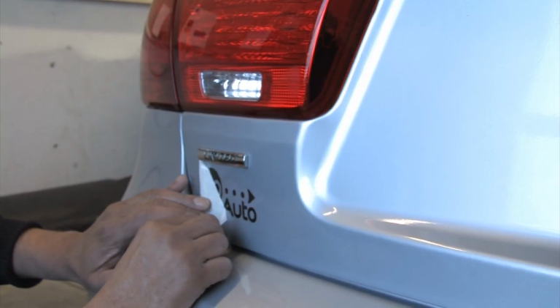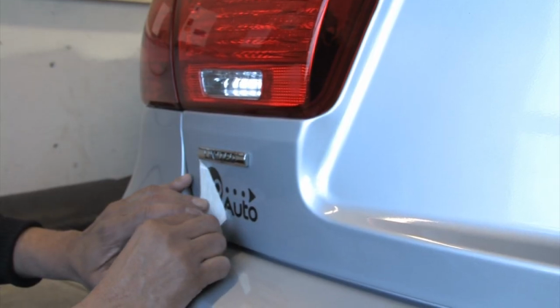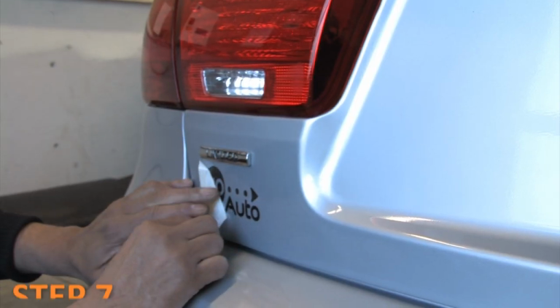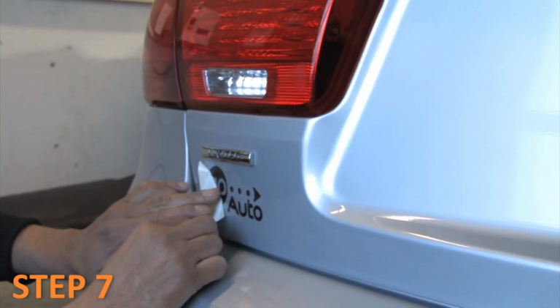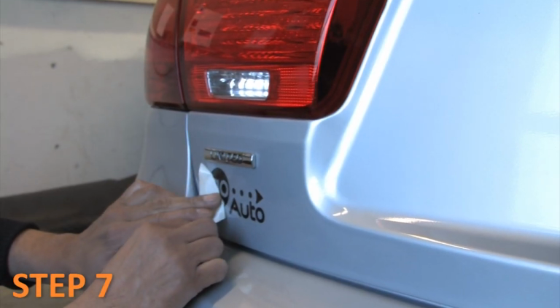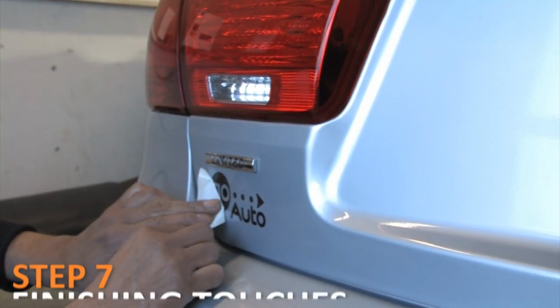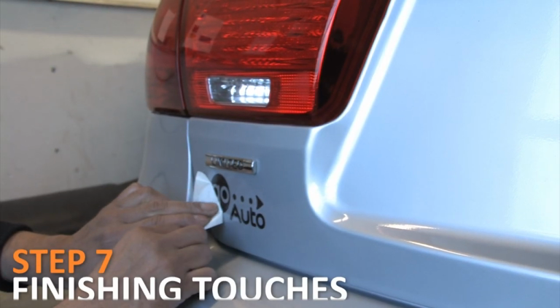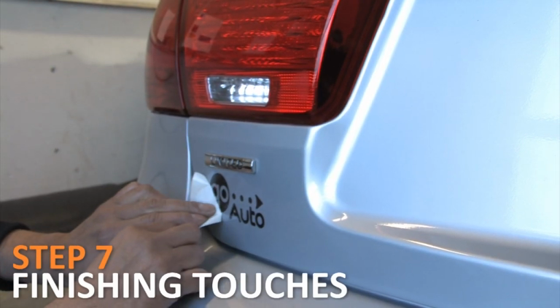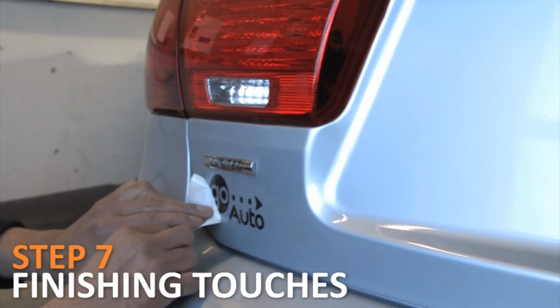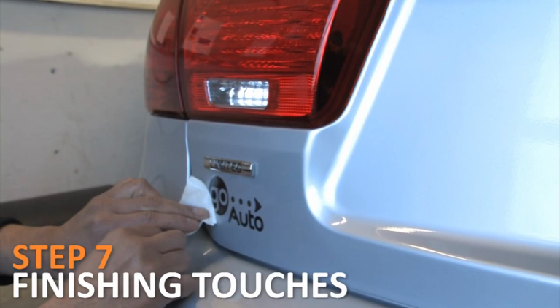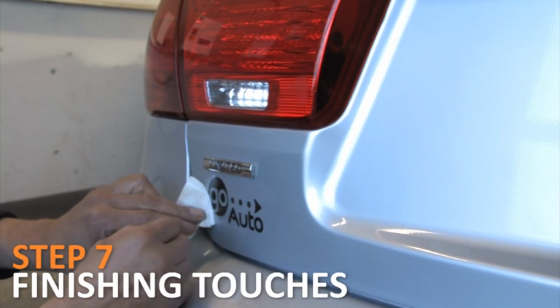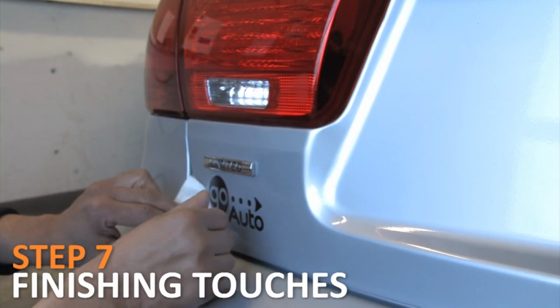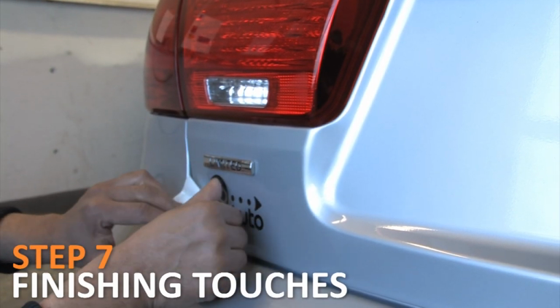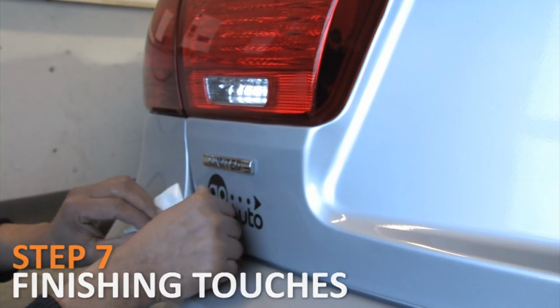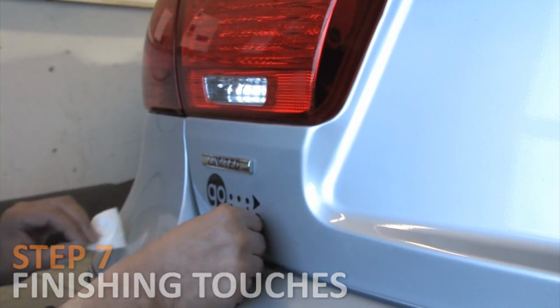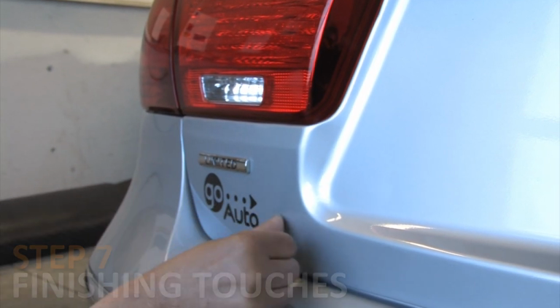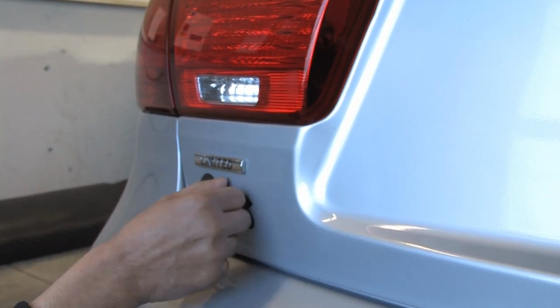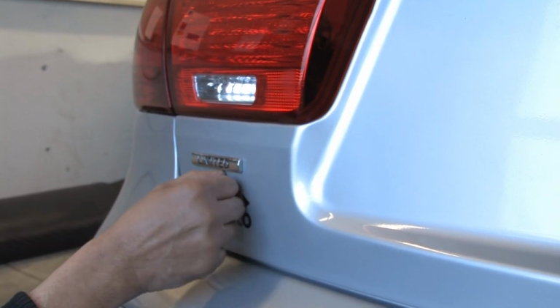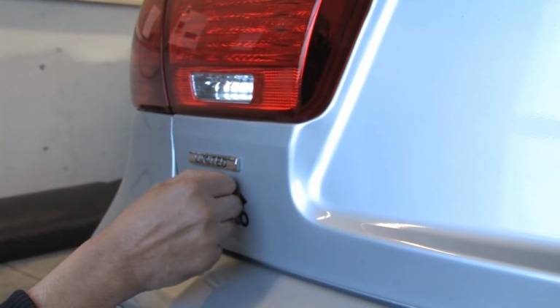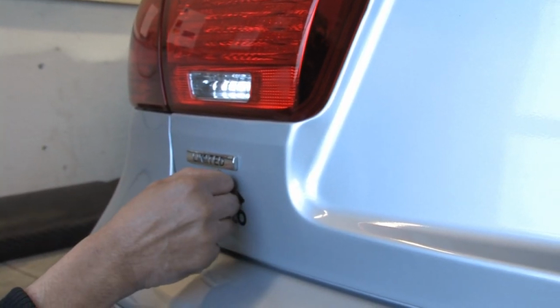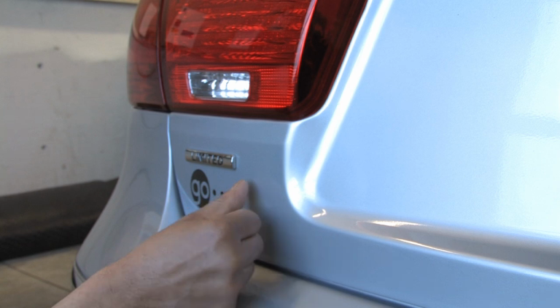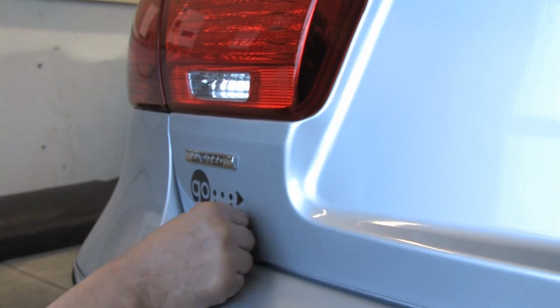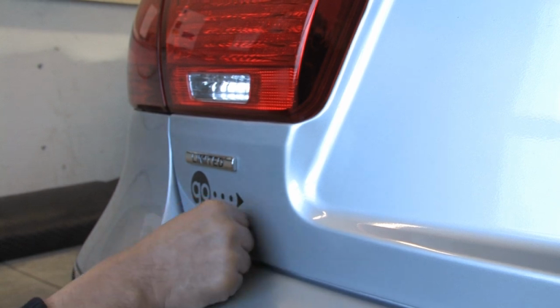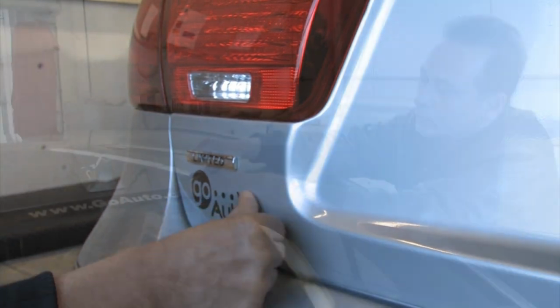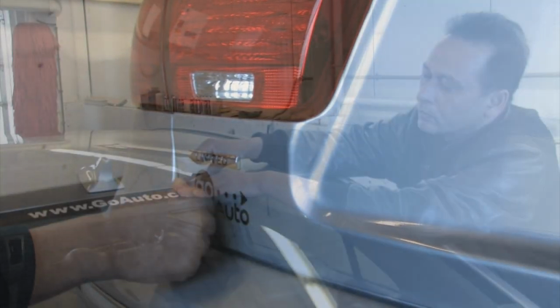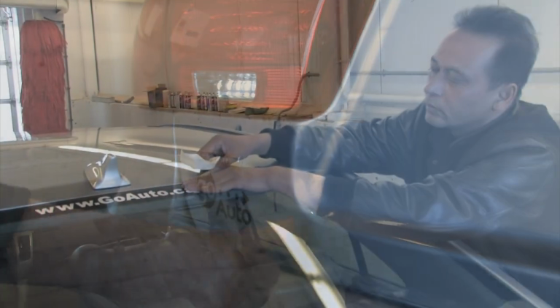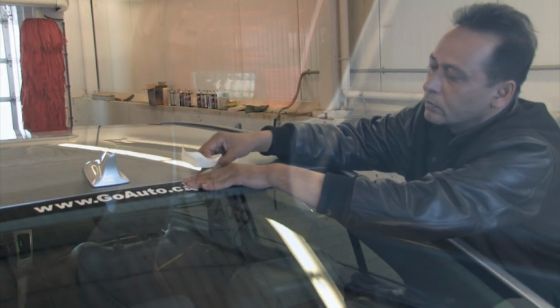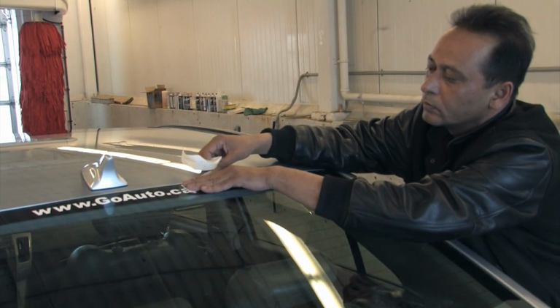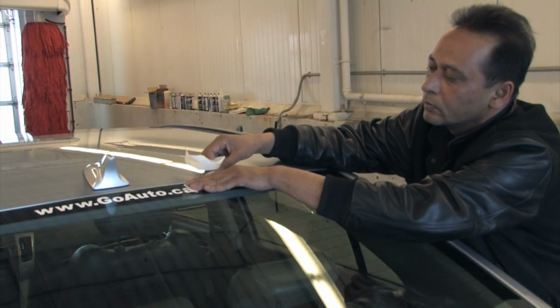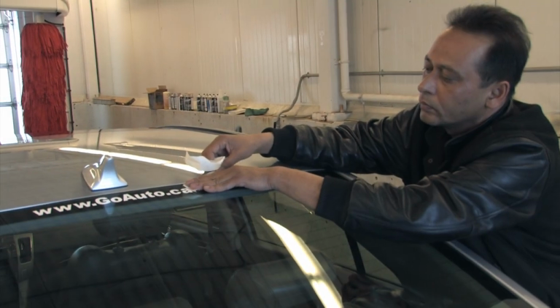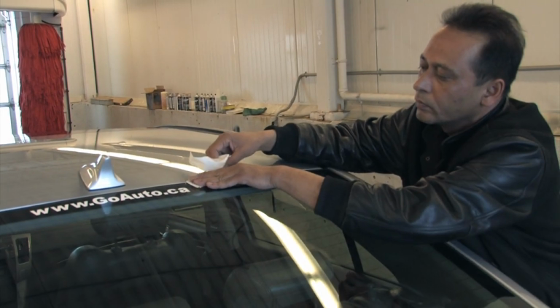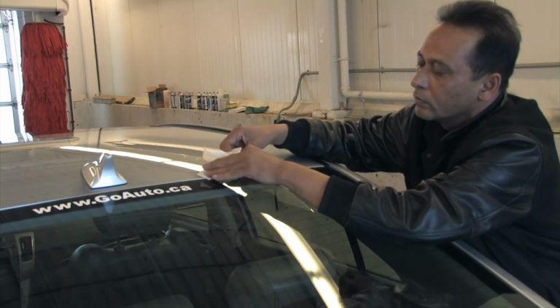Step 7: Finishing touches. Decals such as this one and other final touches are added.